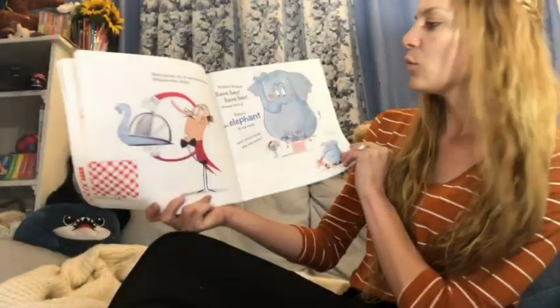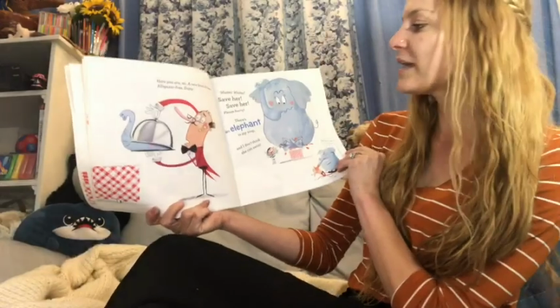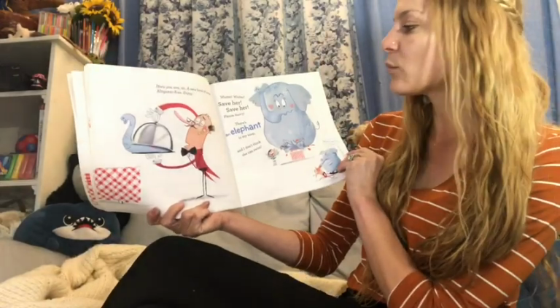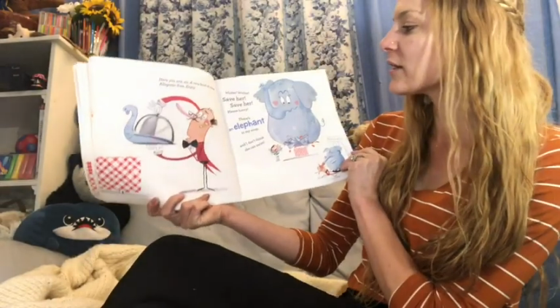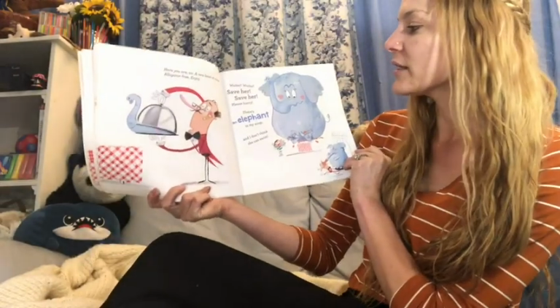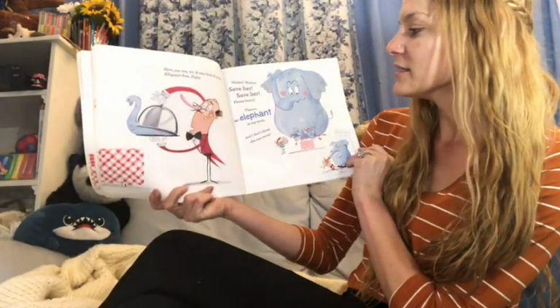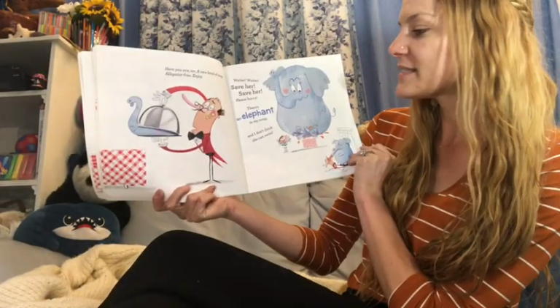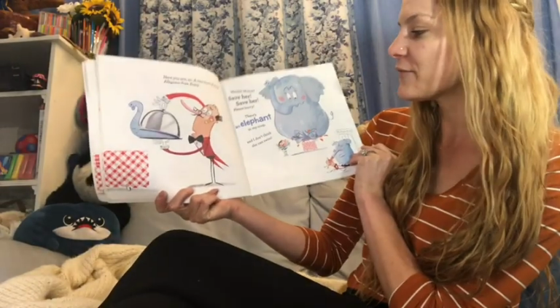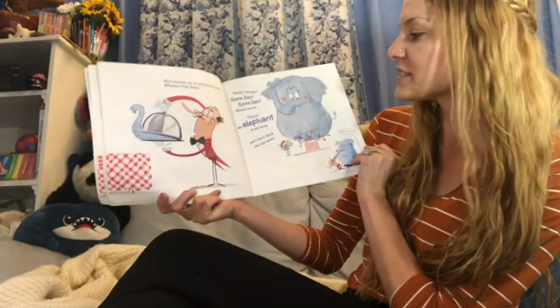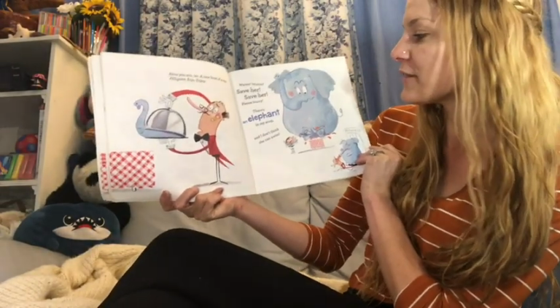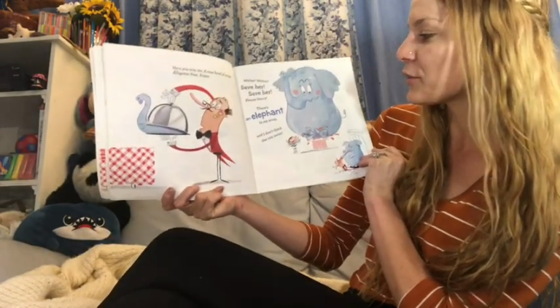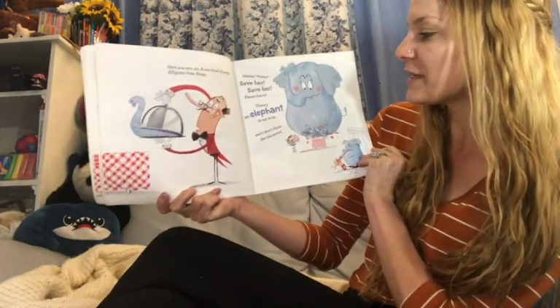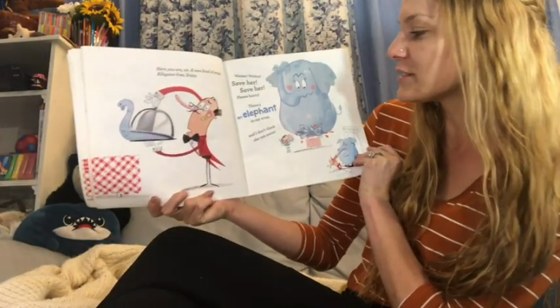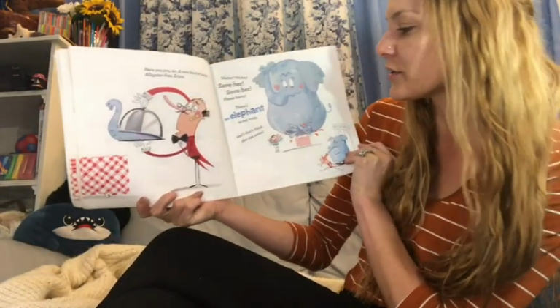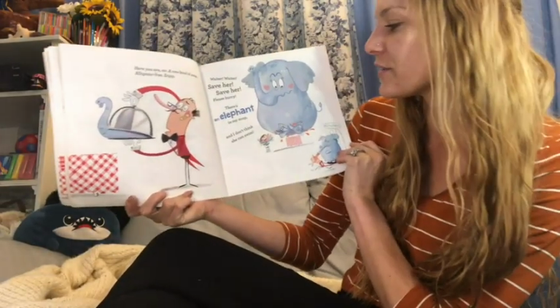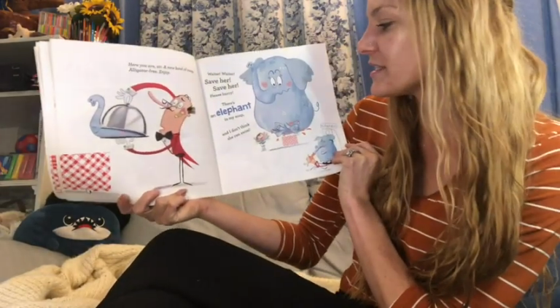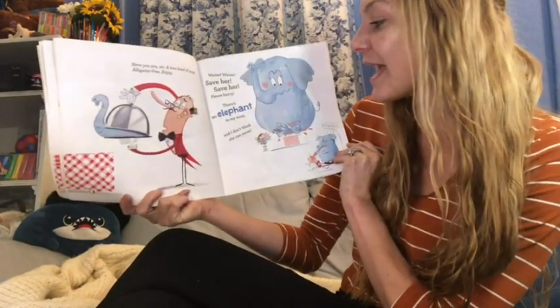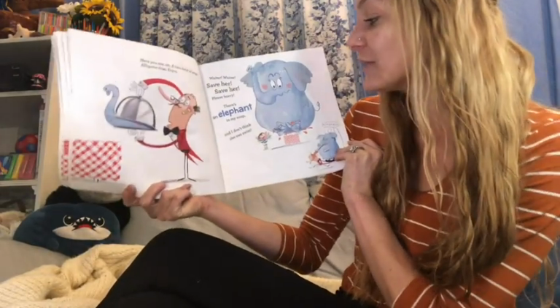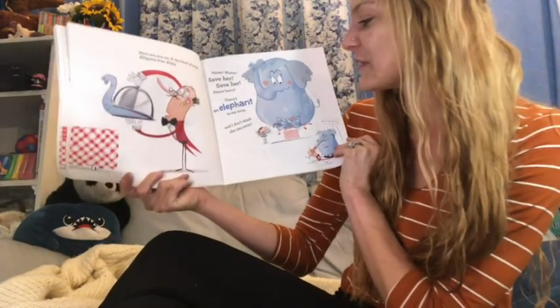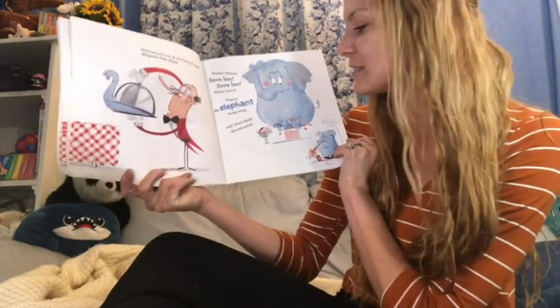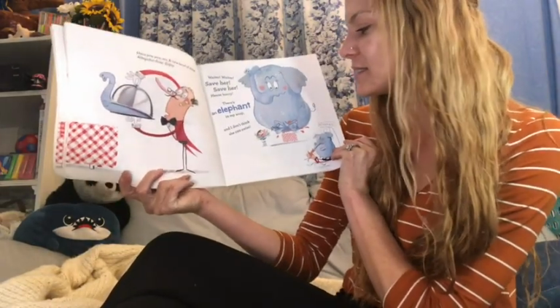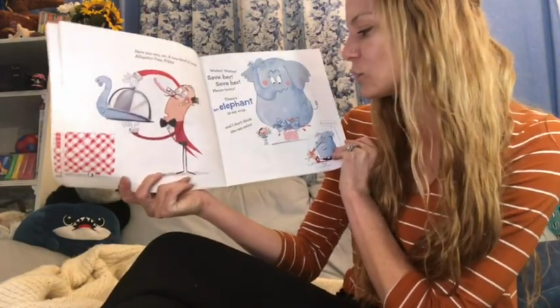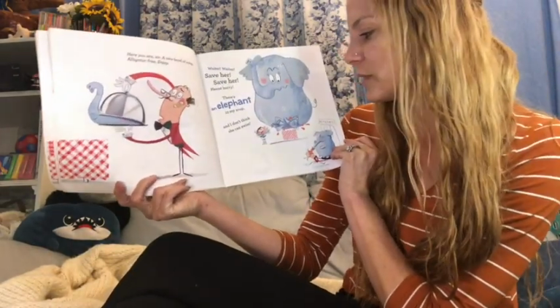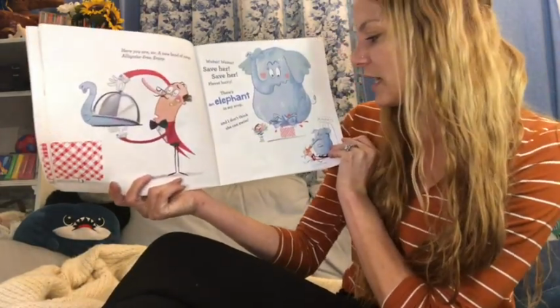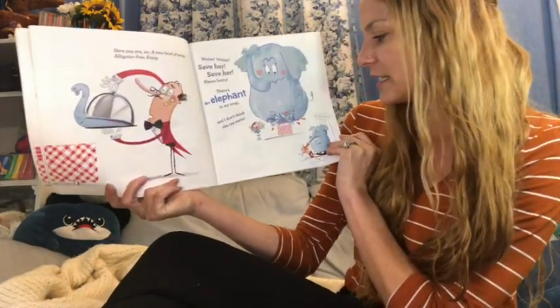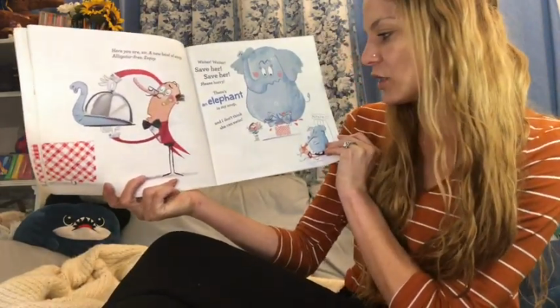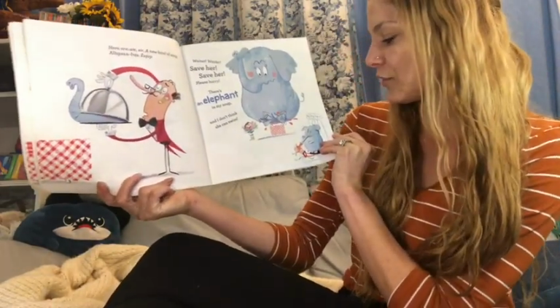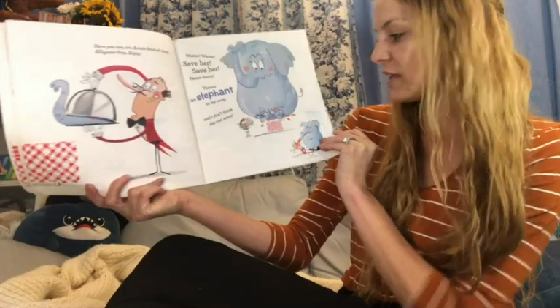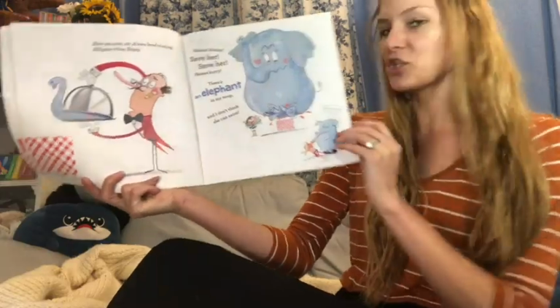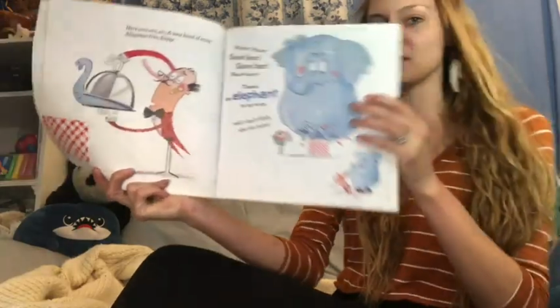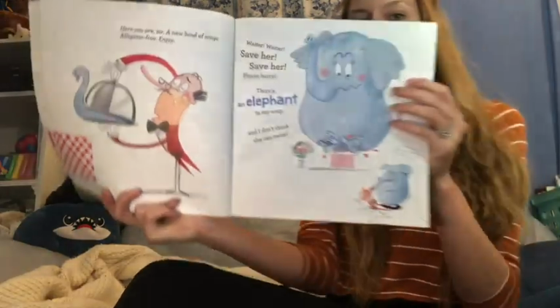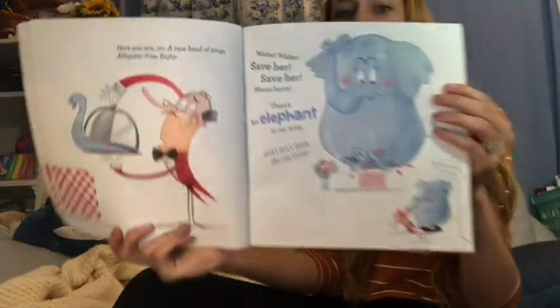Waiter! Waiter! Save her! Save her! Please hurry! There's an elephant in my soup! And I don't think she can swim!